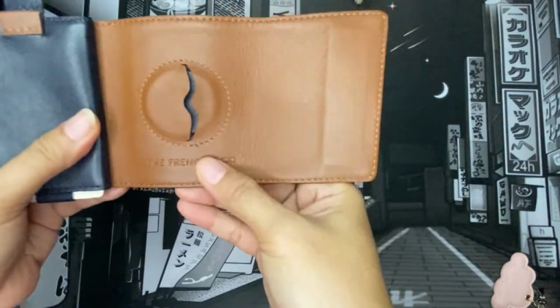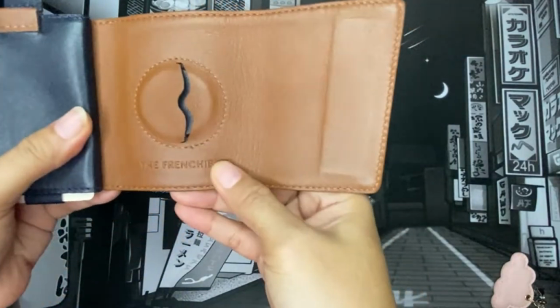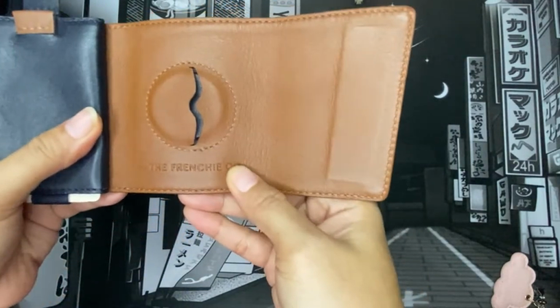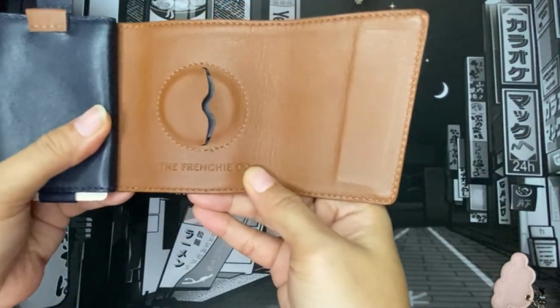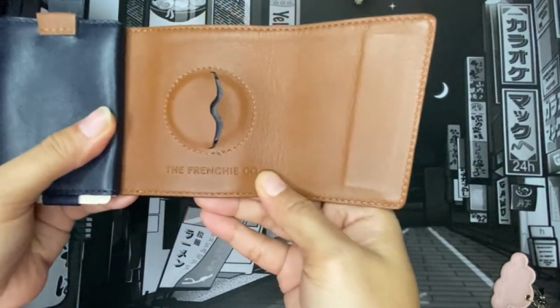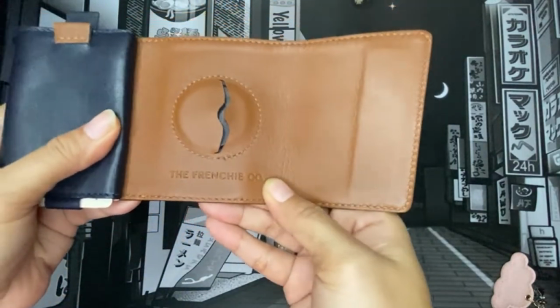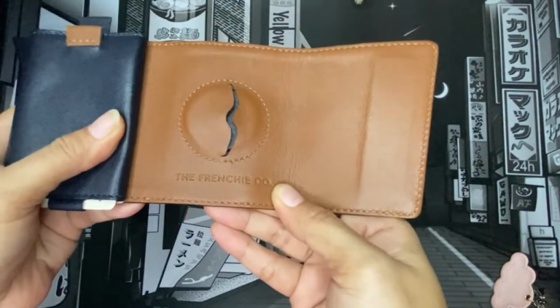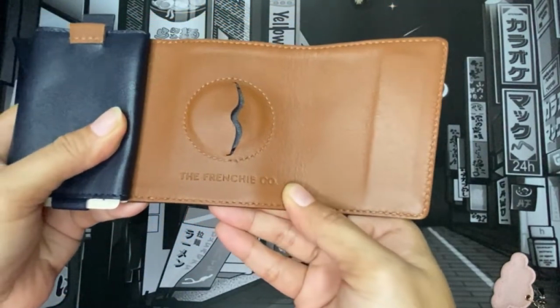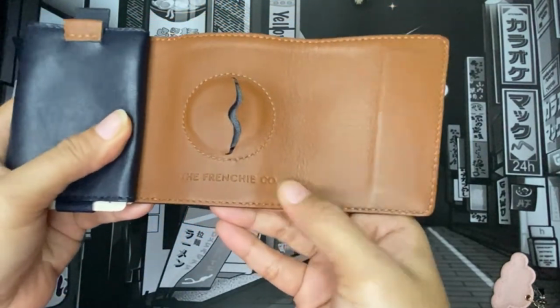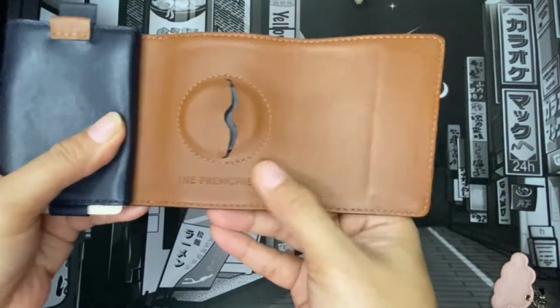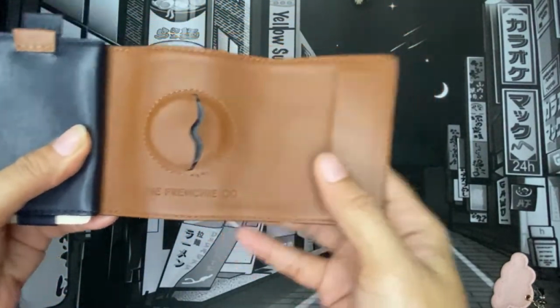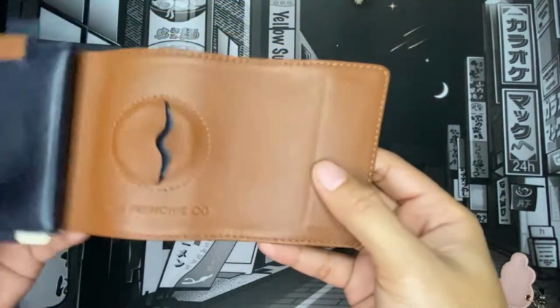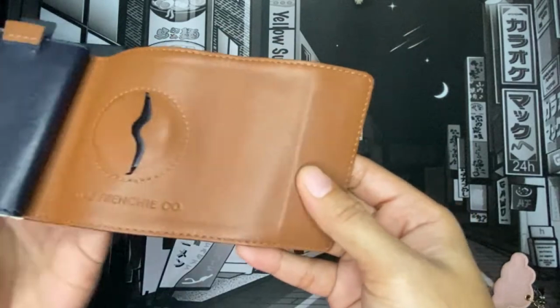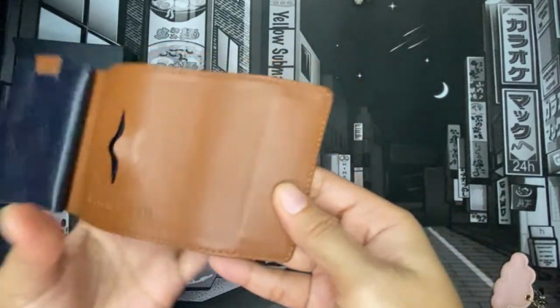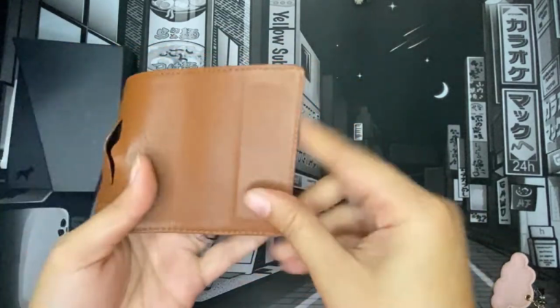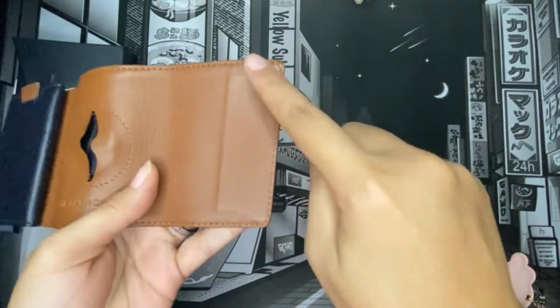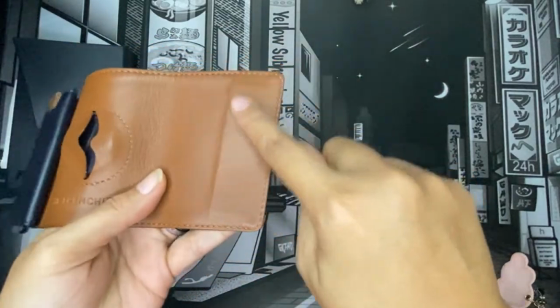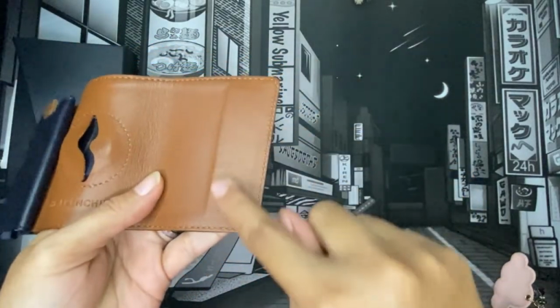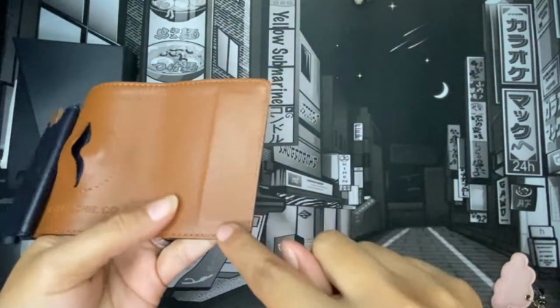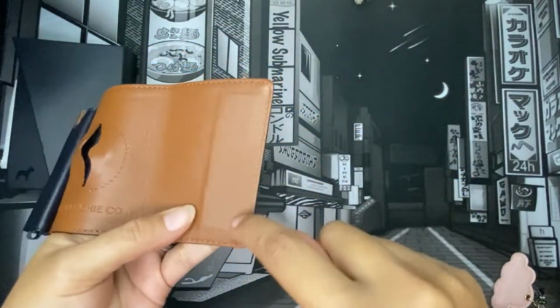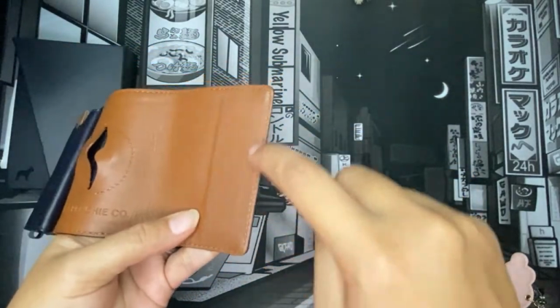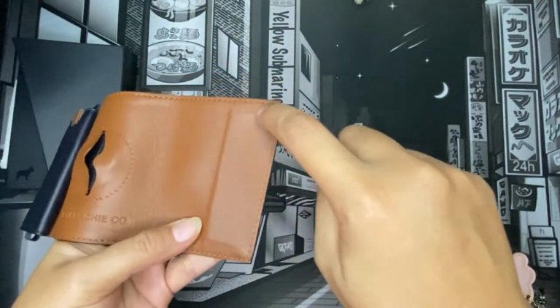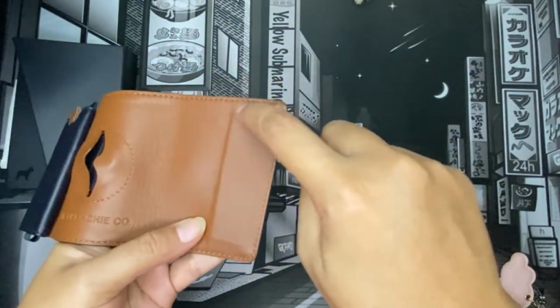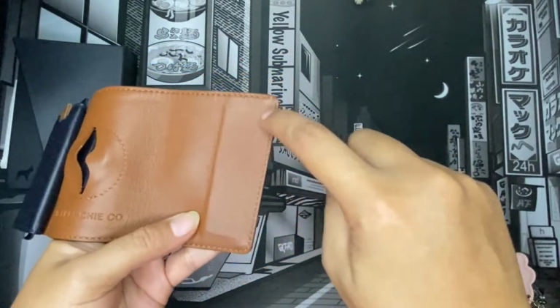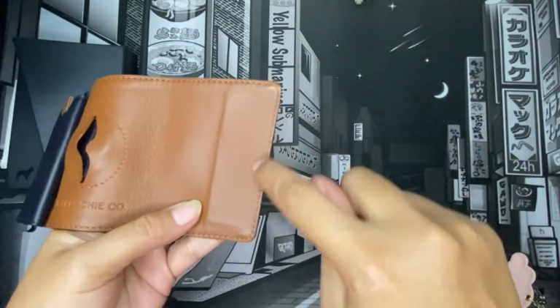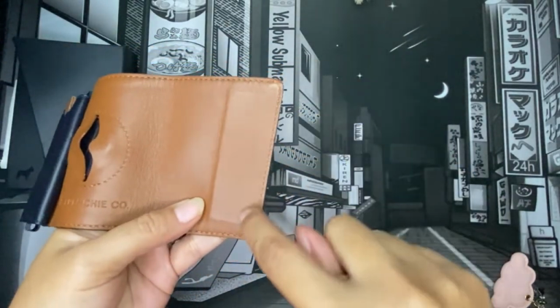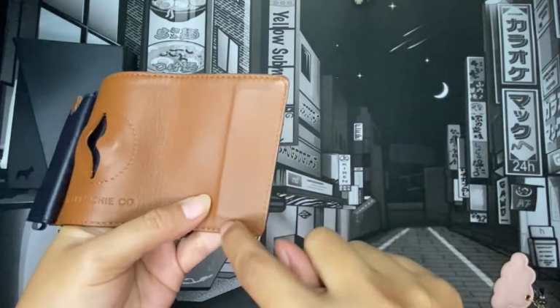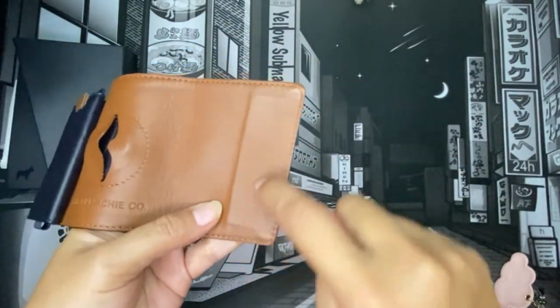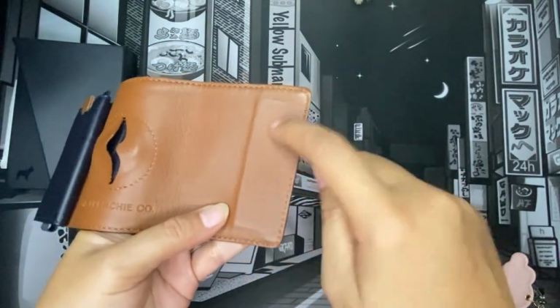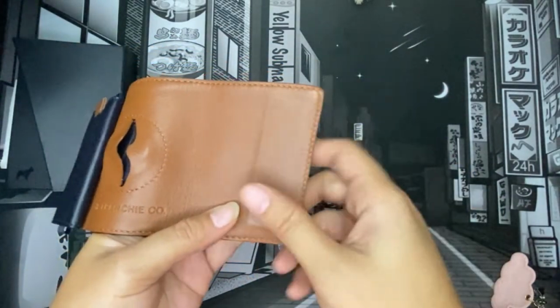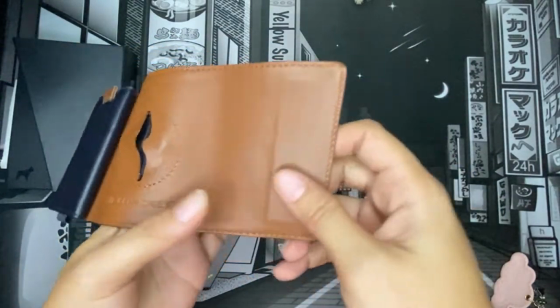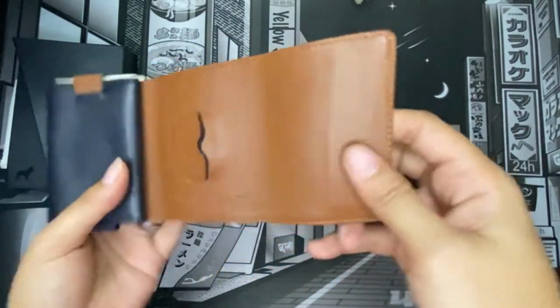It says 'Frenchie co' on this side, and there's a magnet — you can see the strip of magnet on the right side.